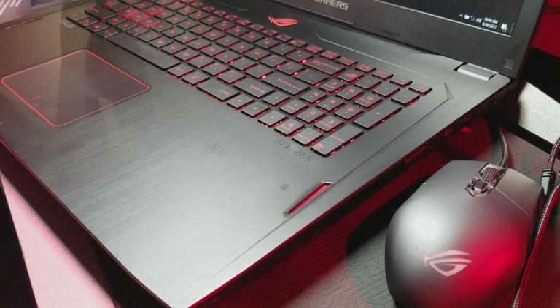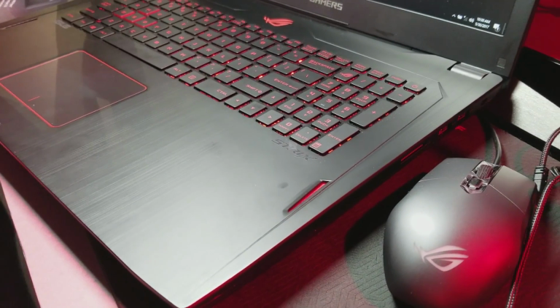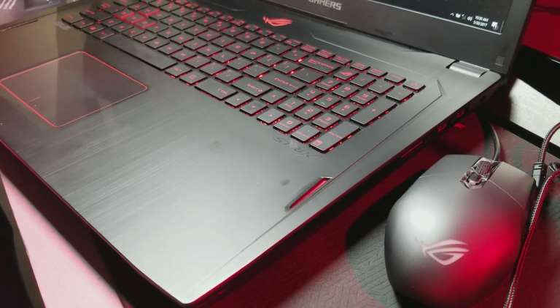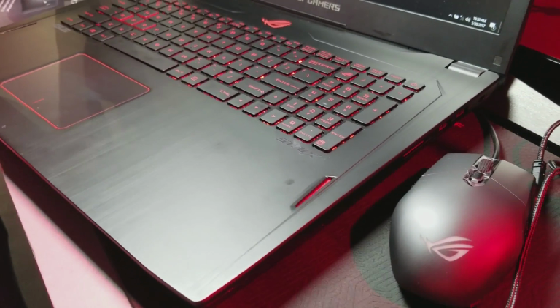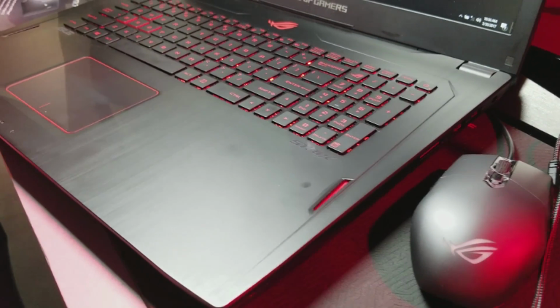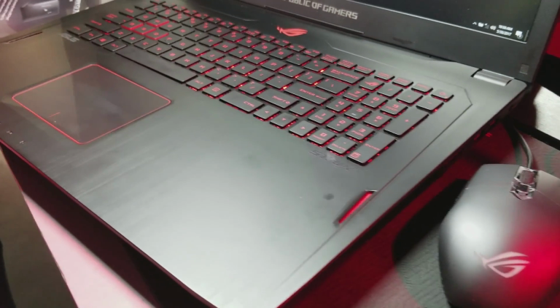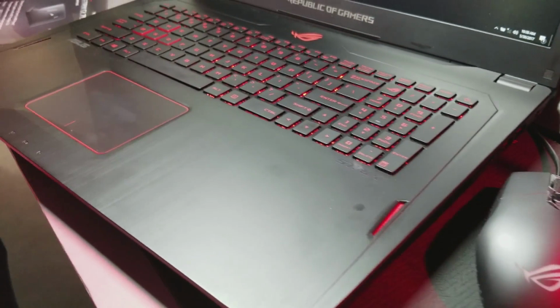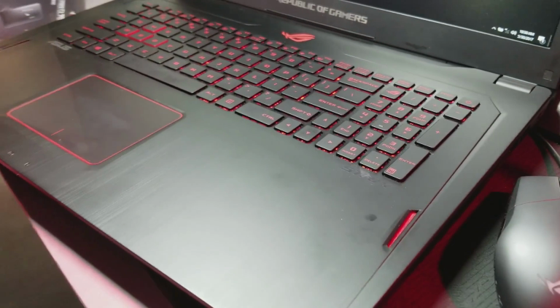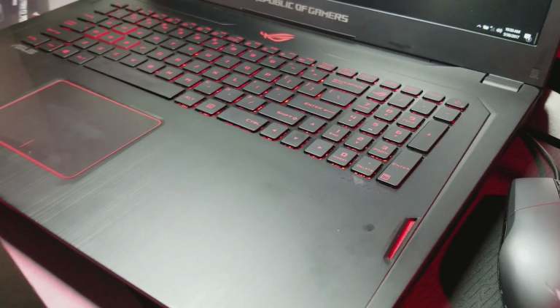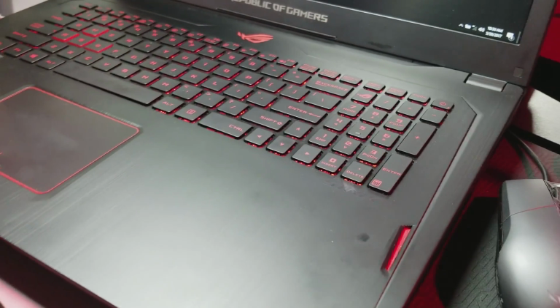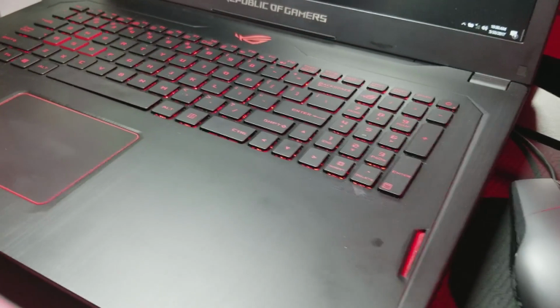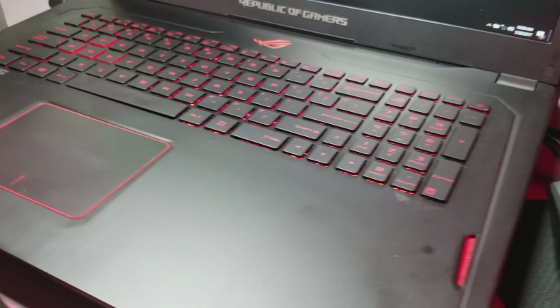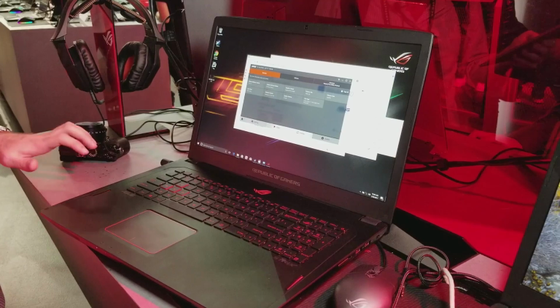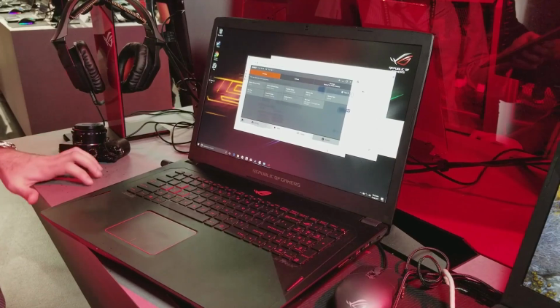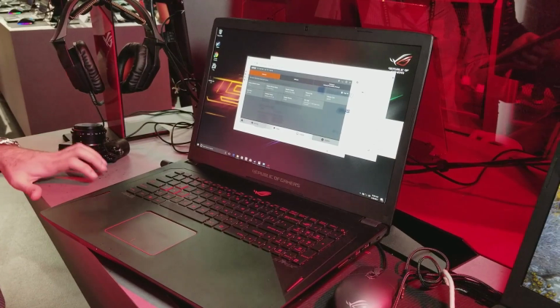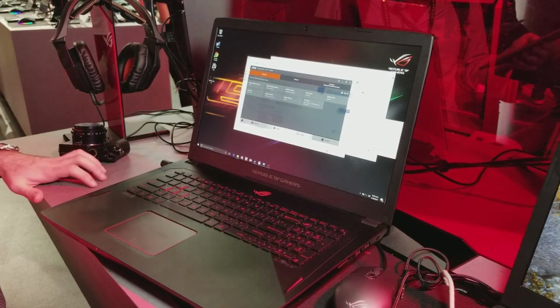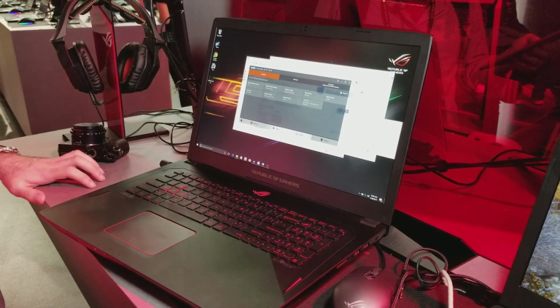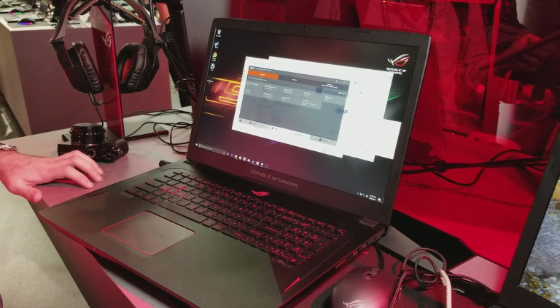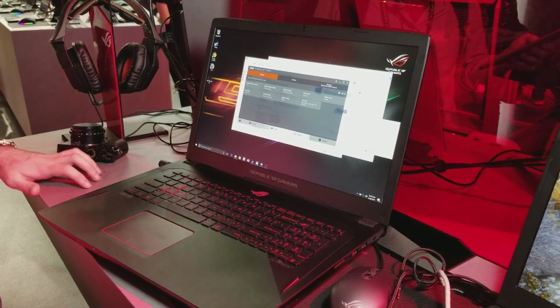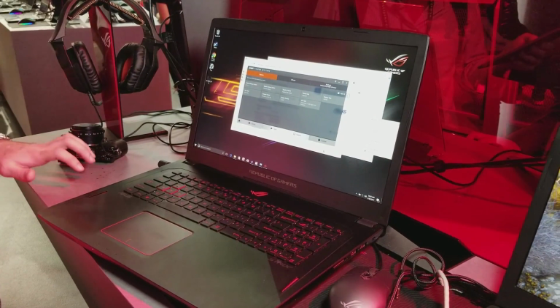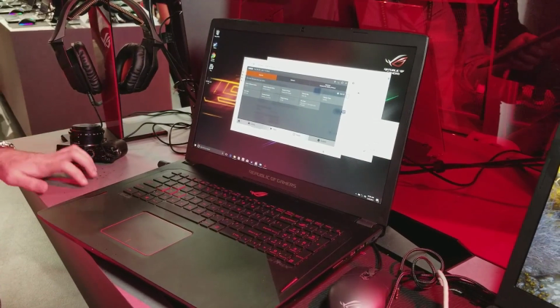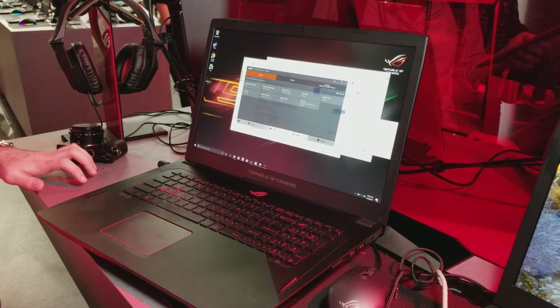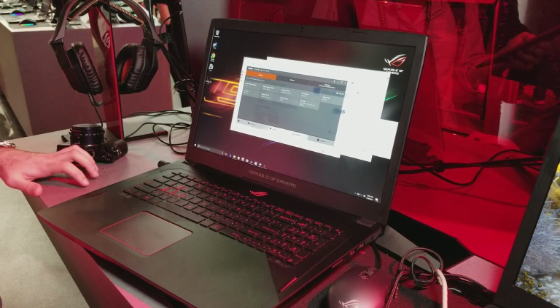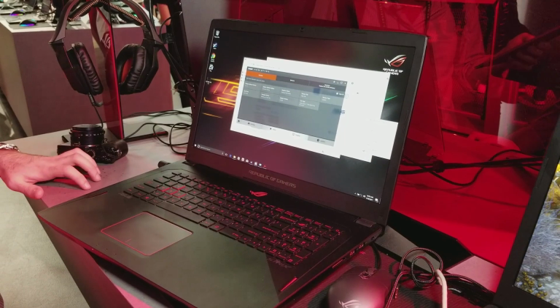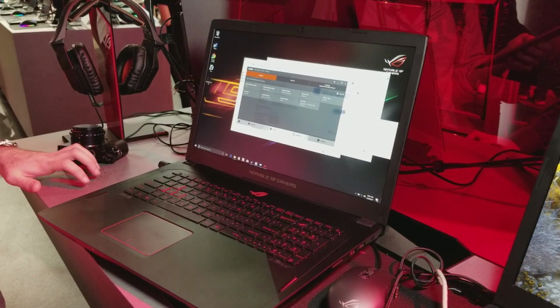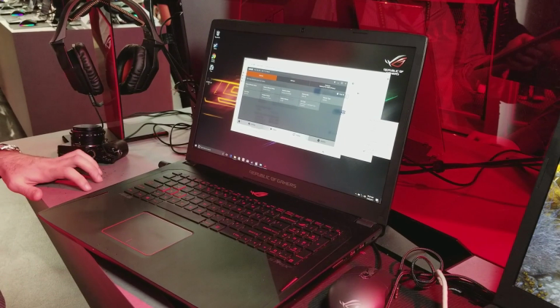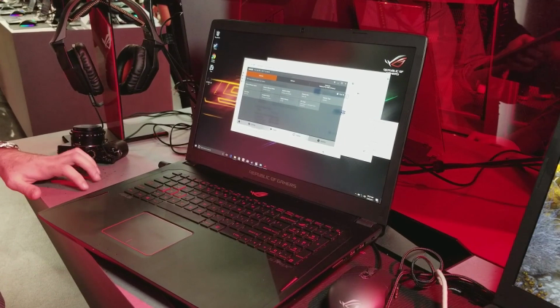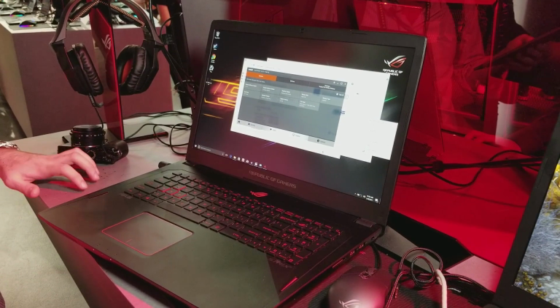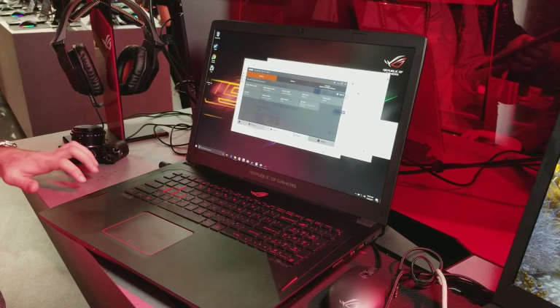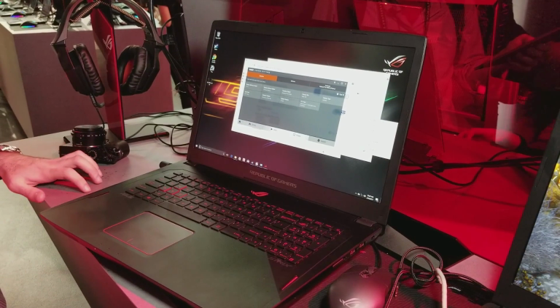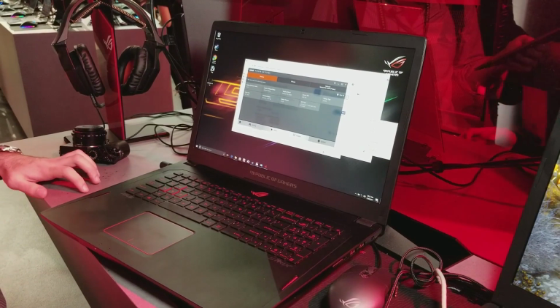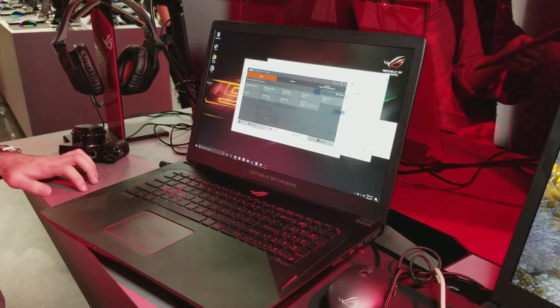We're getting excited to test it in our lab so we can see how it compares to Intel CPUs. I'm Andrew E. Friedman for LaptopMag.